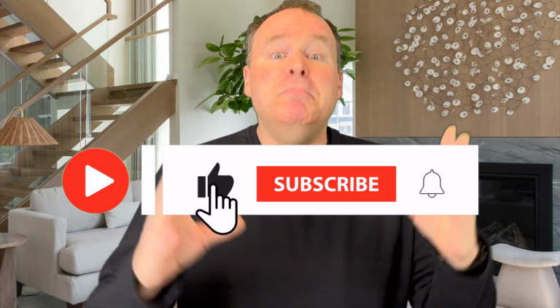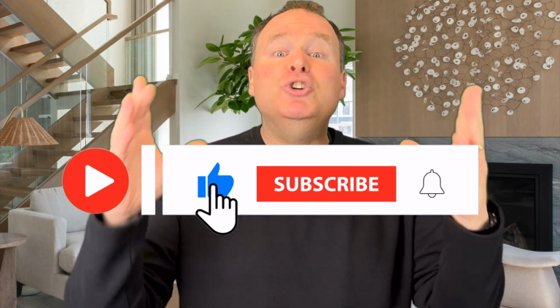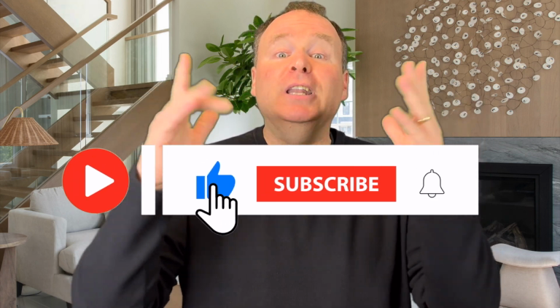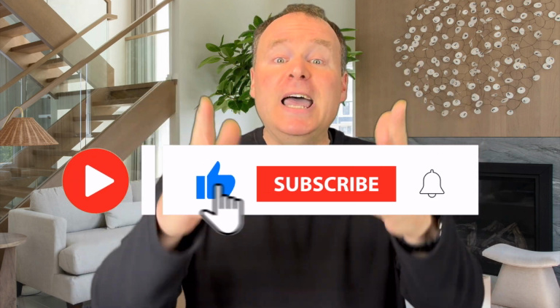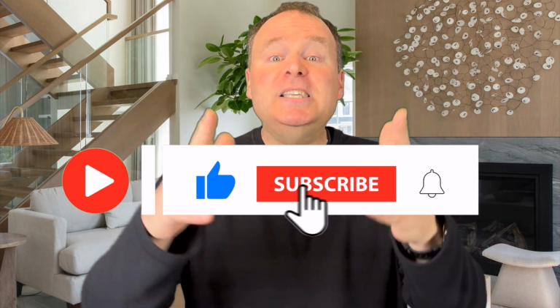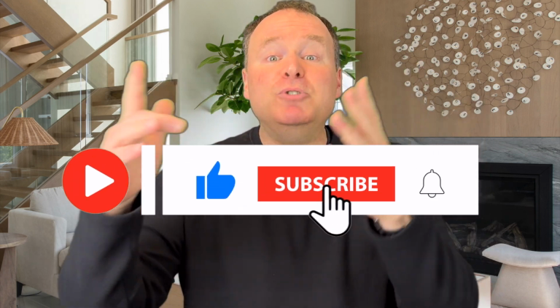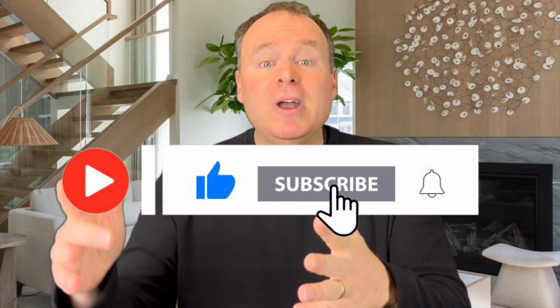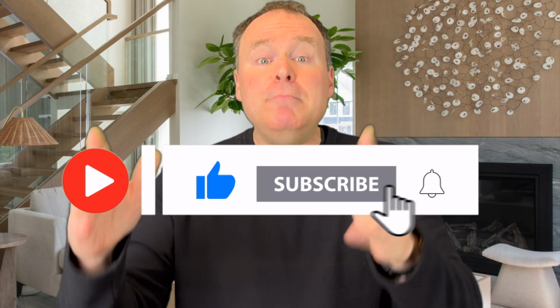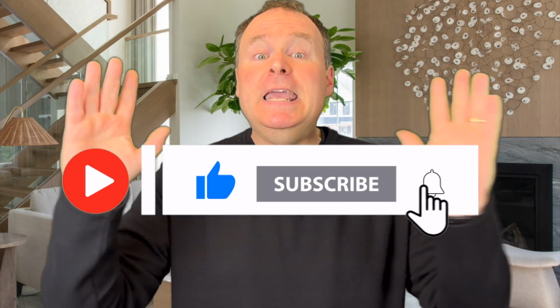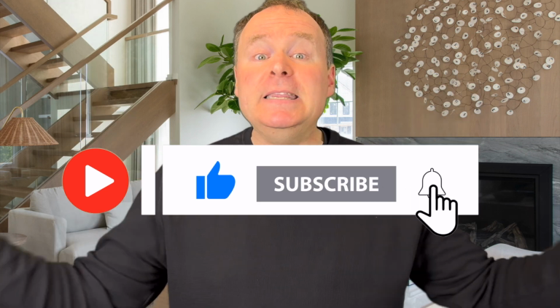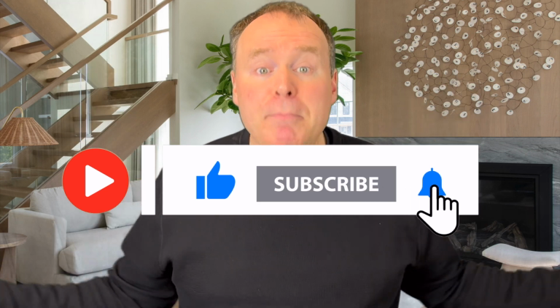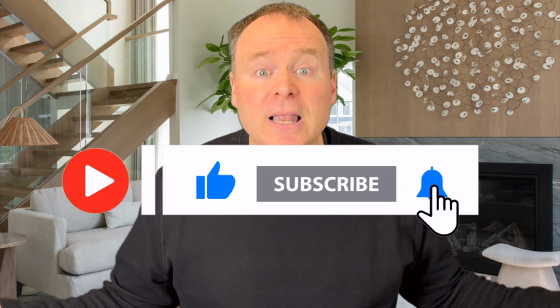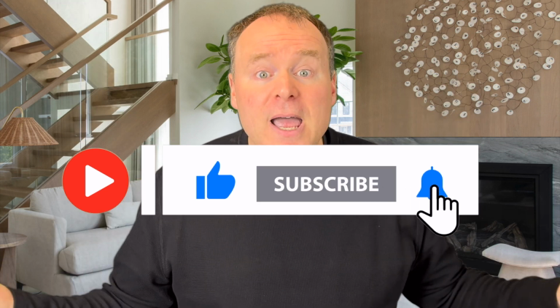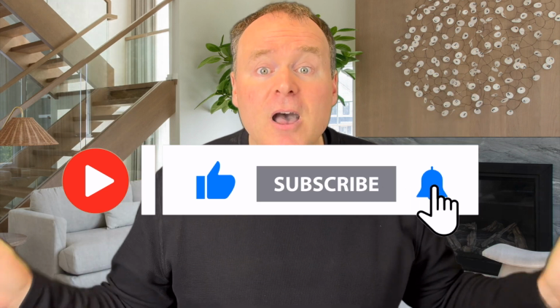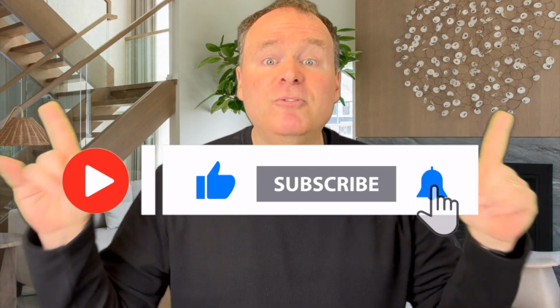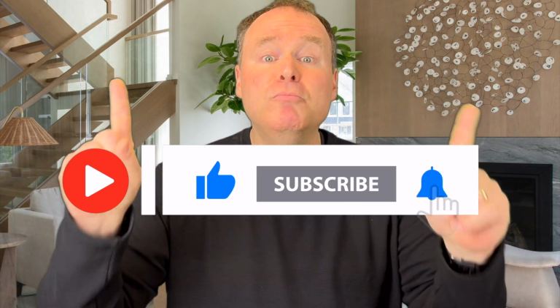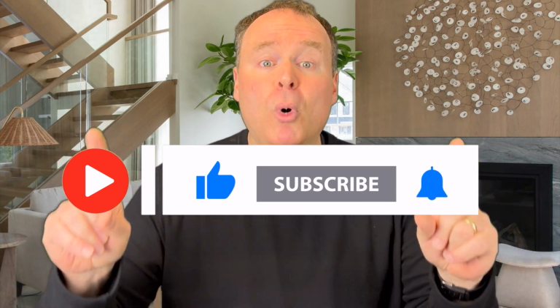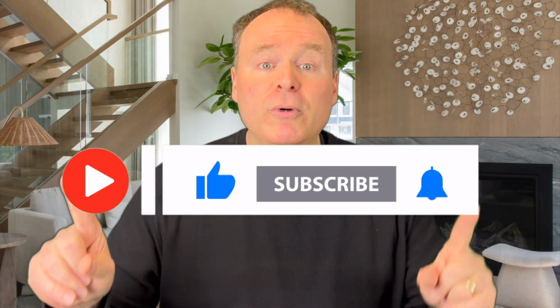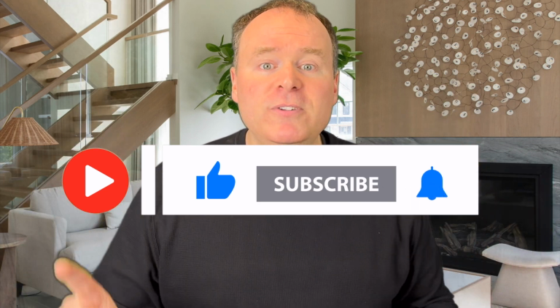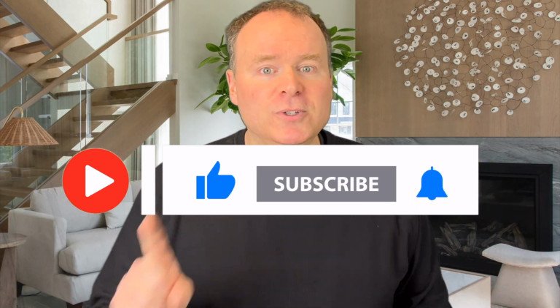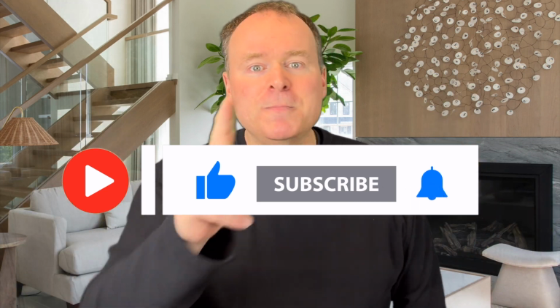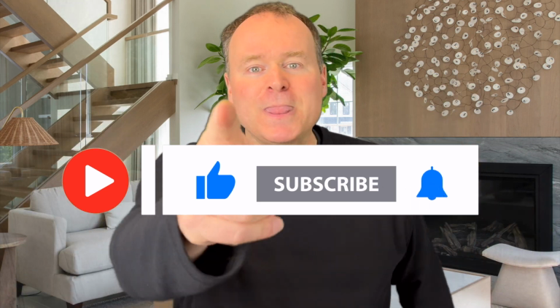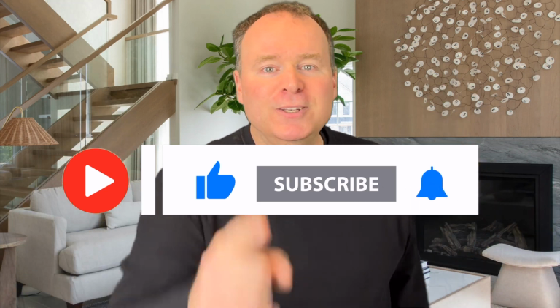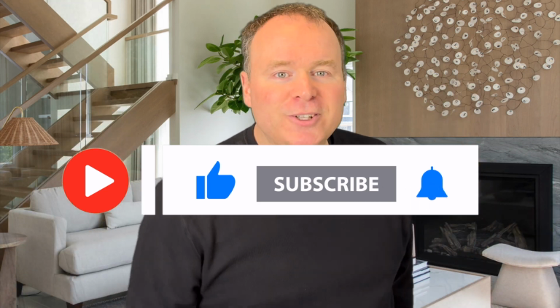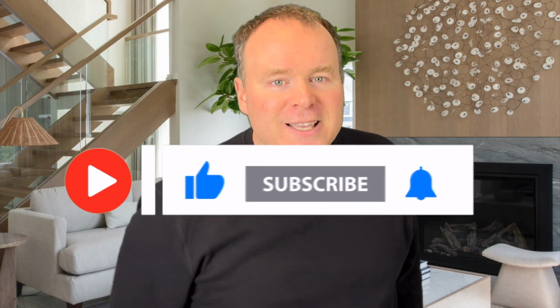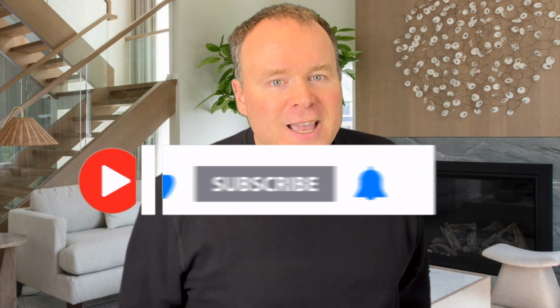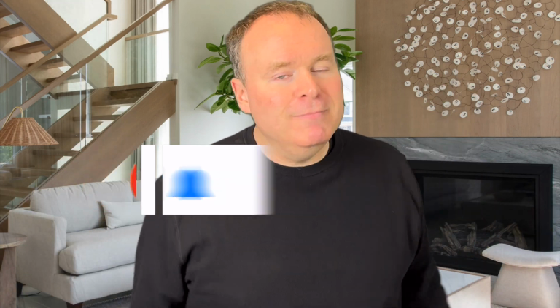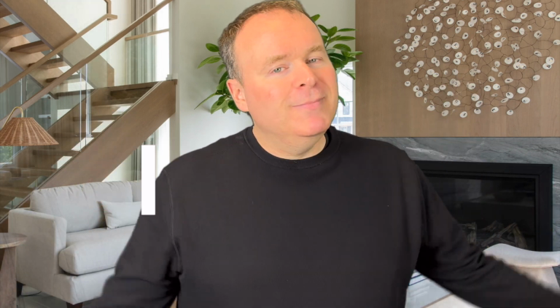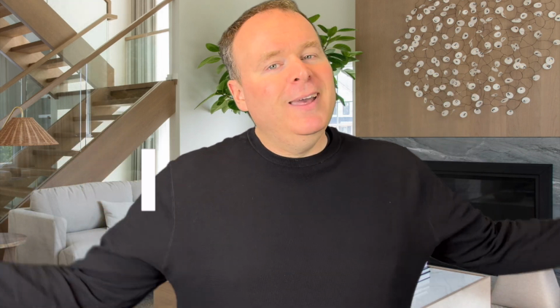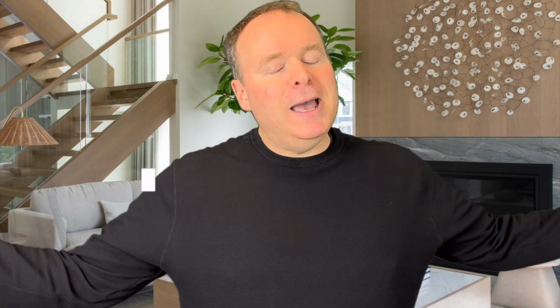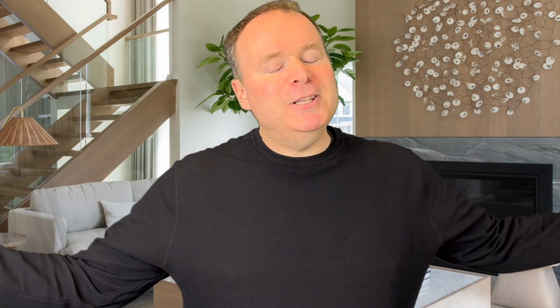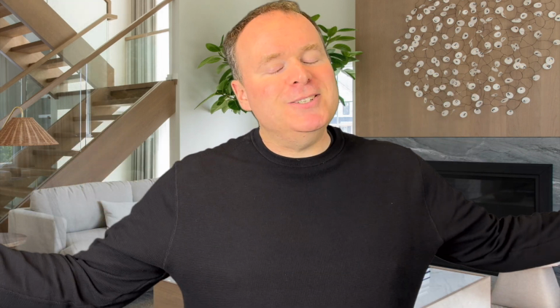Be sure to like, subscribe, and hit the bell icon for more reviews. Until next time, happy listening.